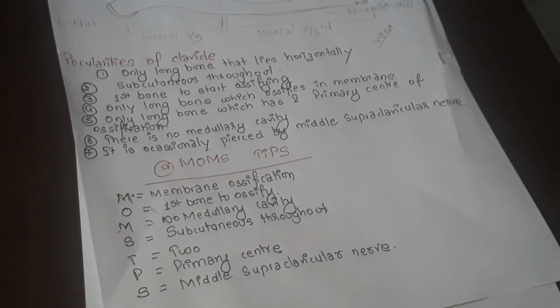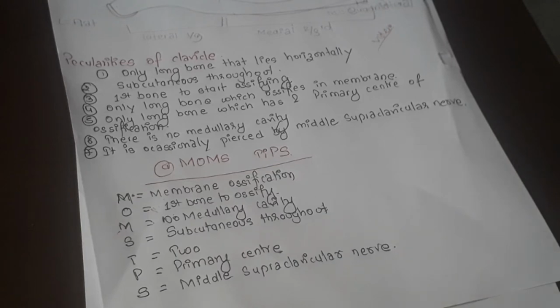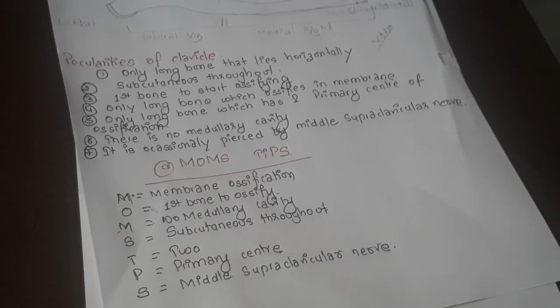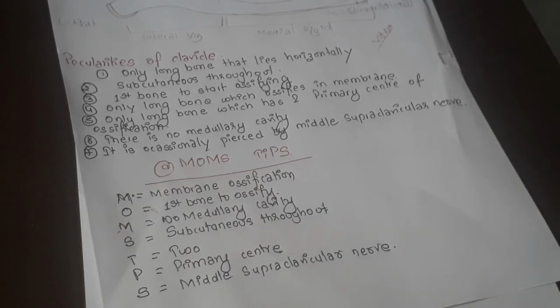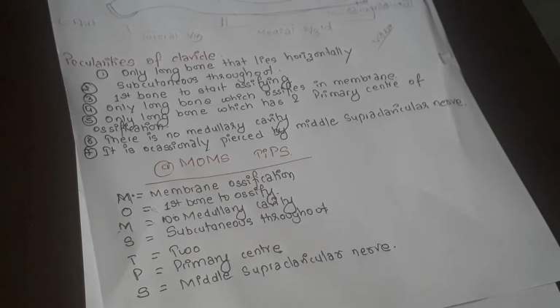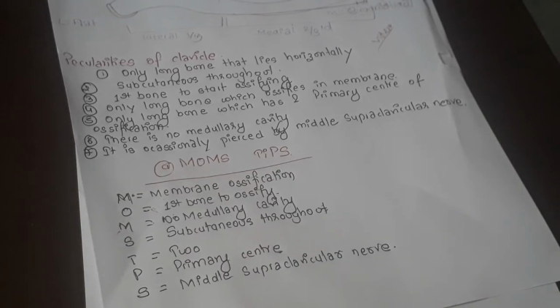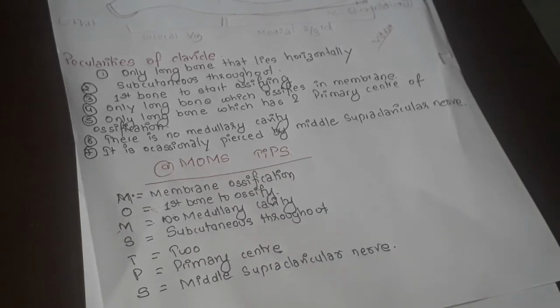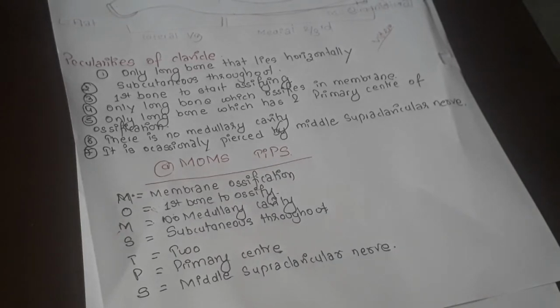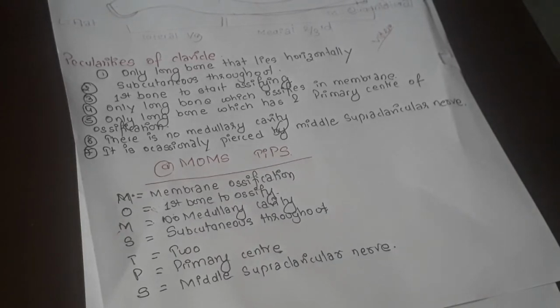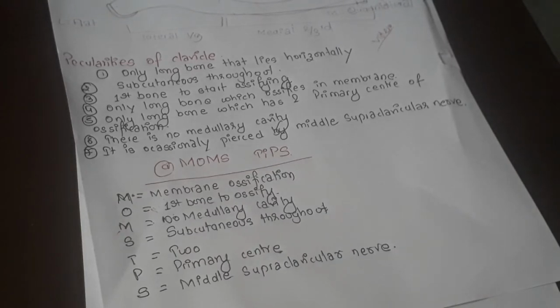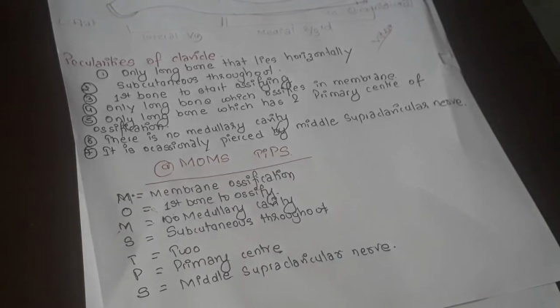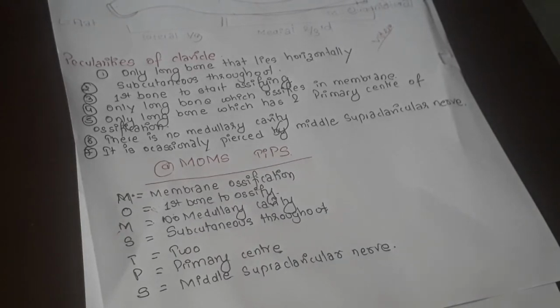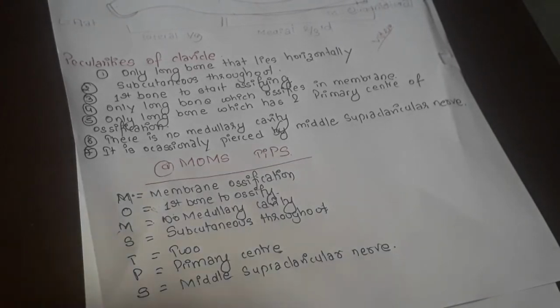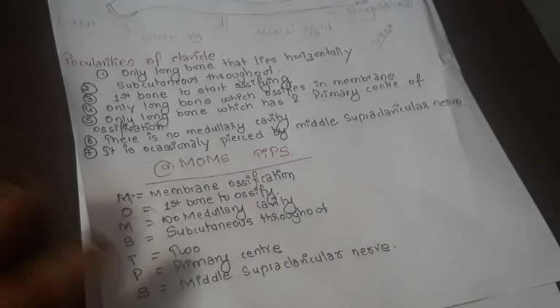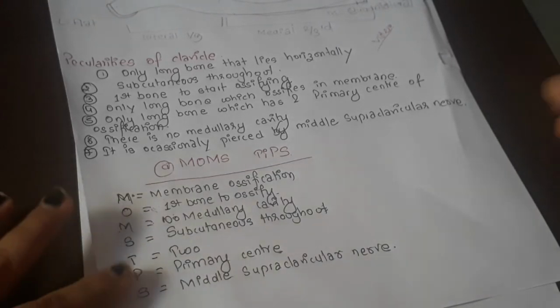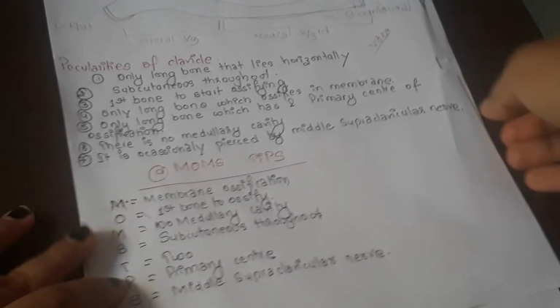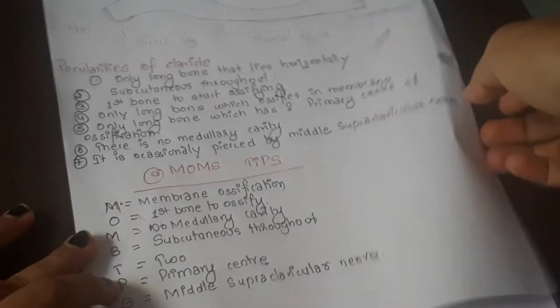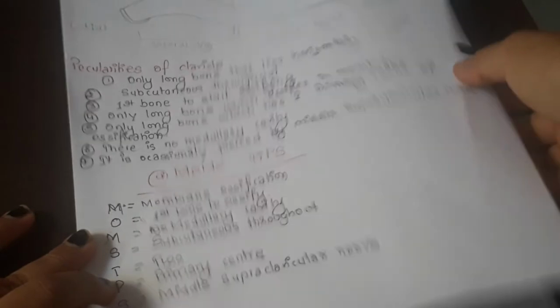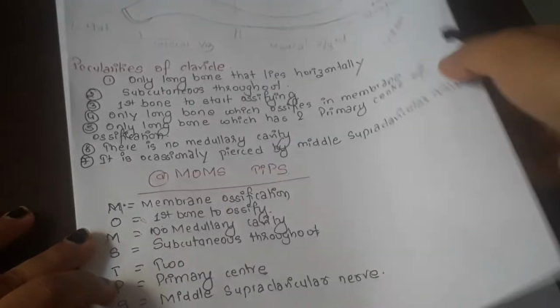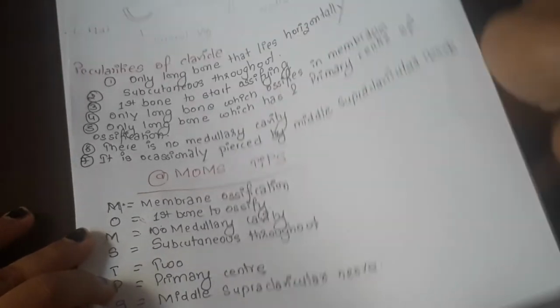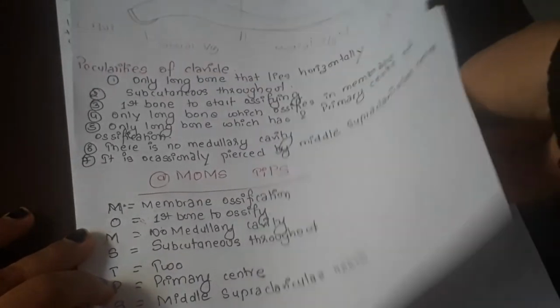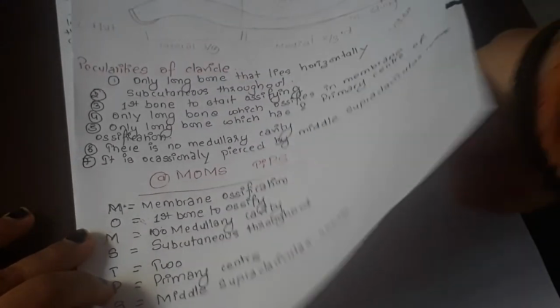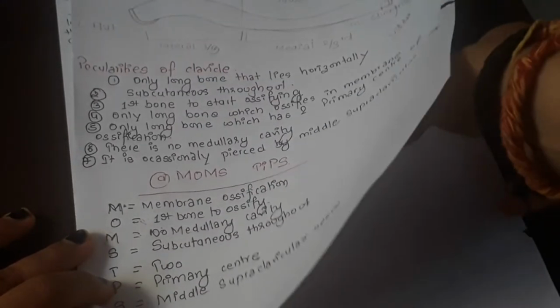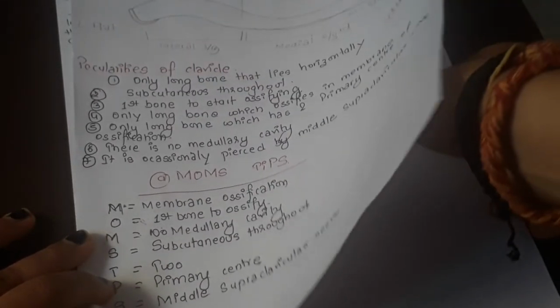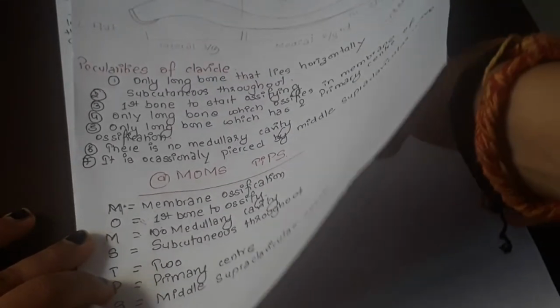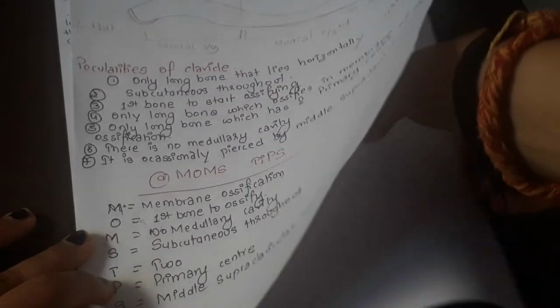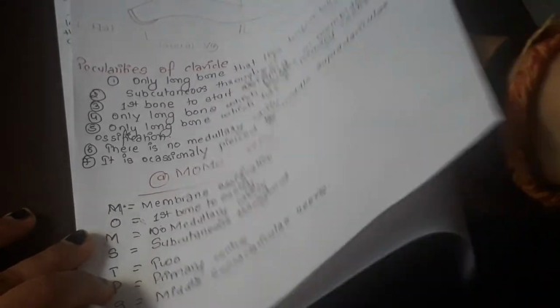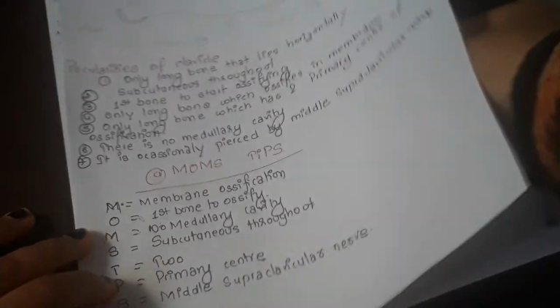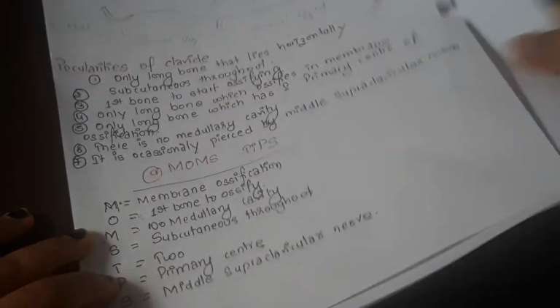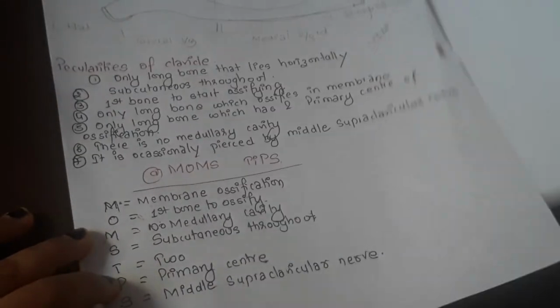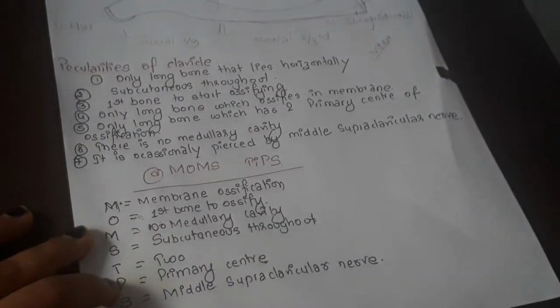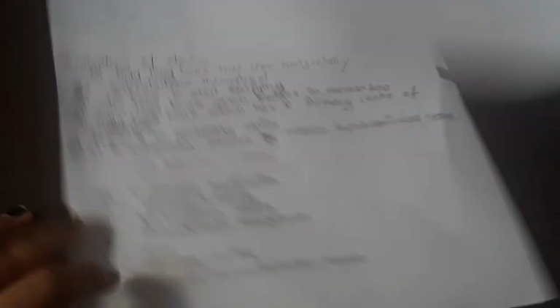One additional easily memorable point is that the clavicle is the only bone that lies horizontal in the body. Combined with MOM'S TIPS, these are all the peculiarities of the clavicle — a very important viva question.